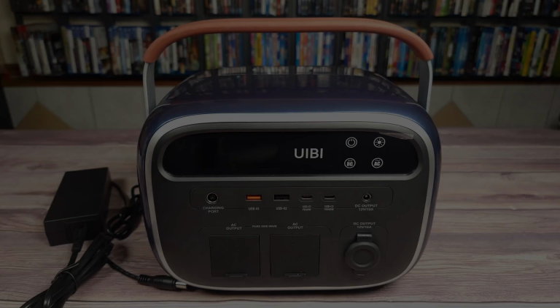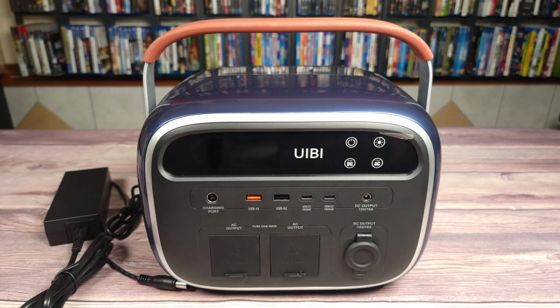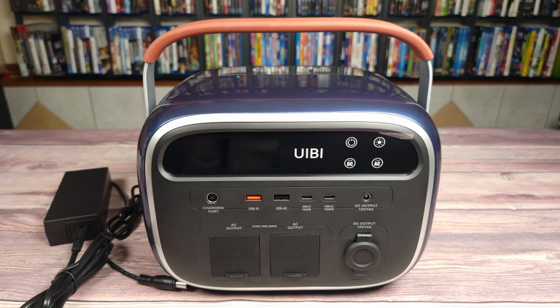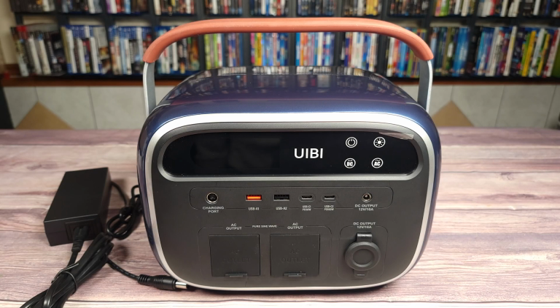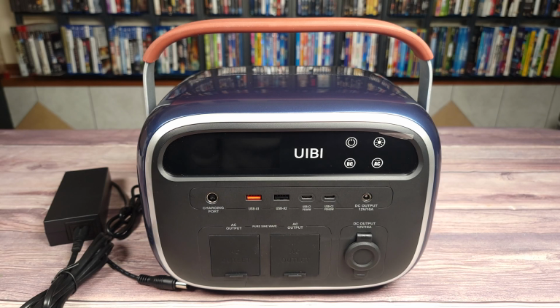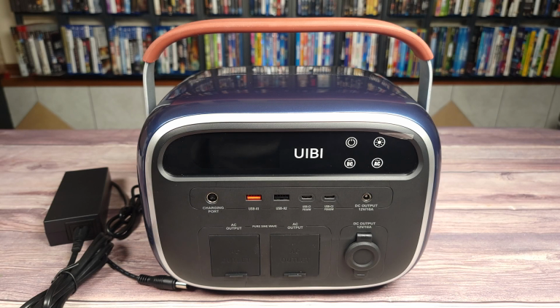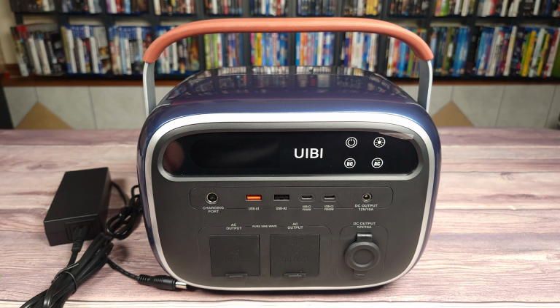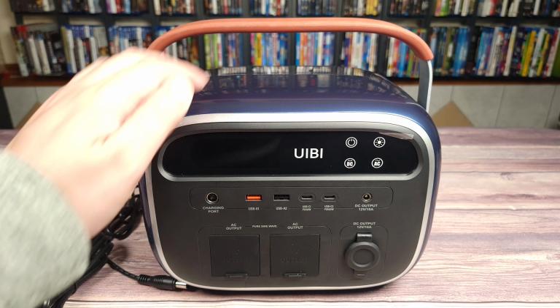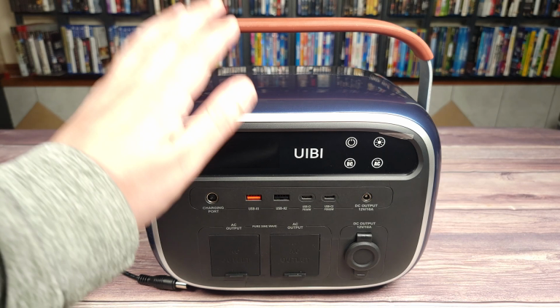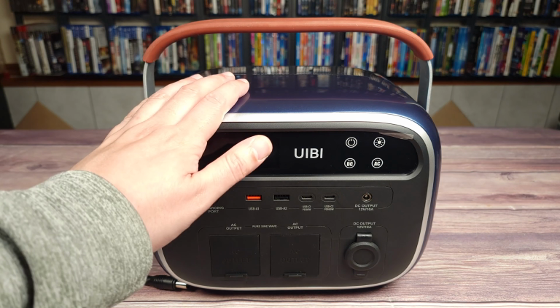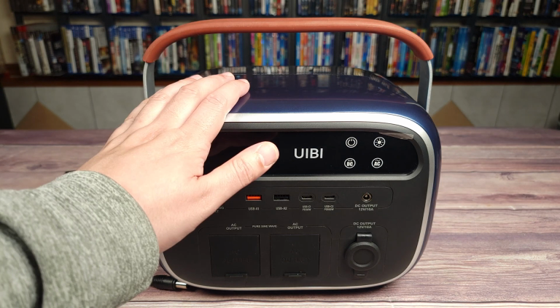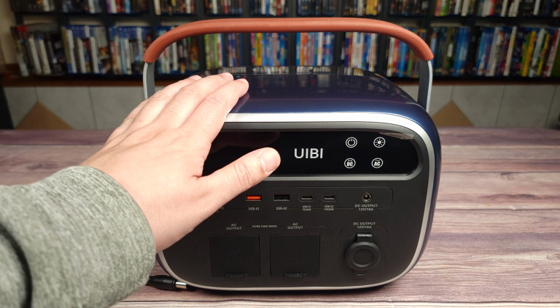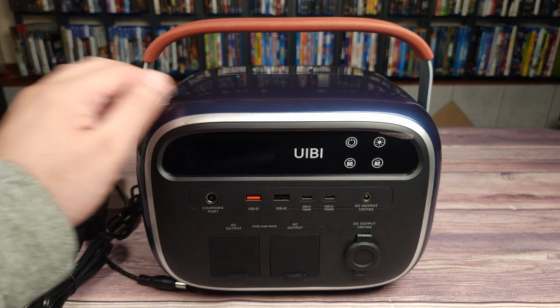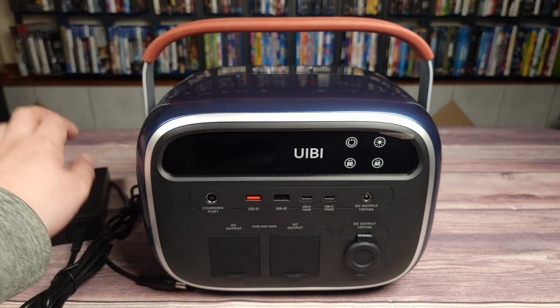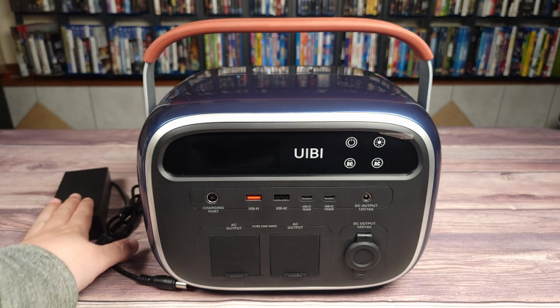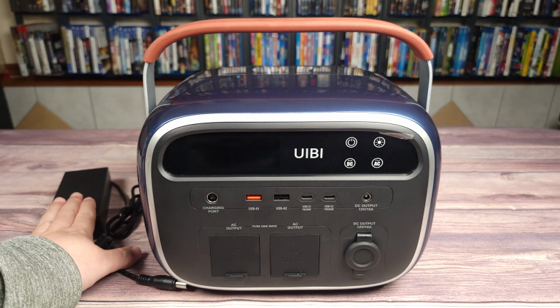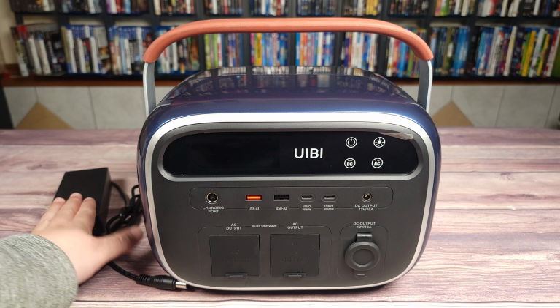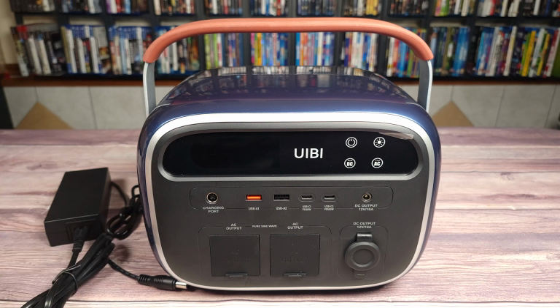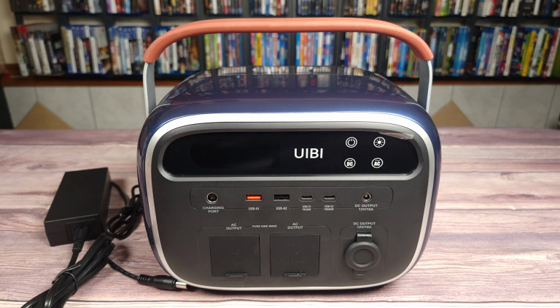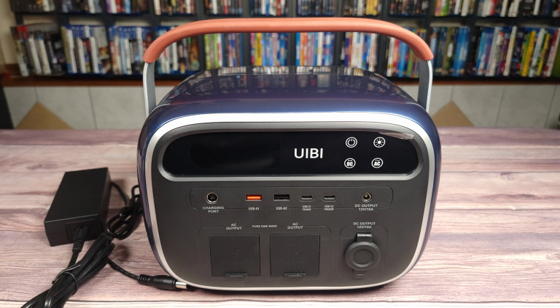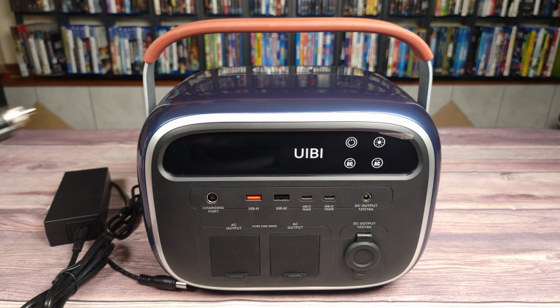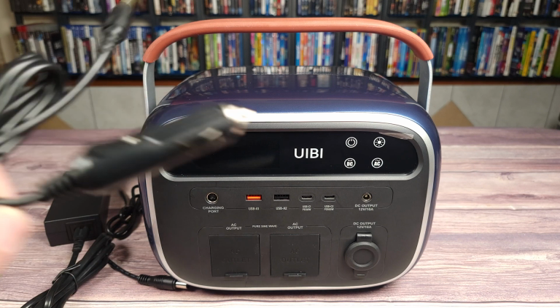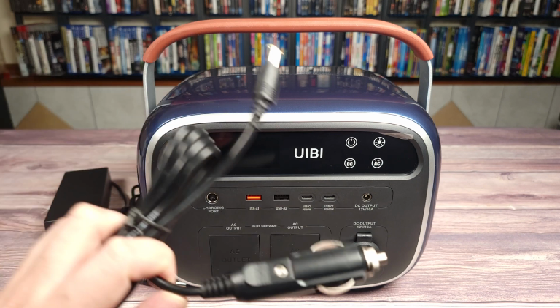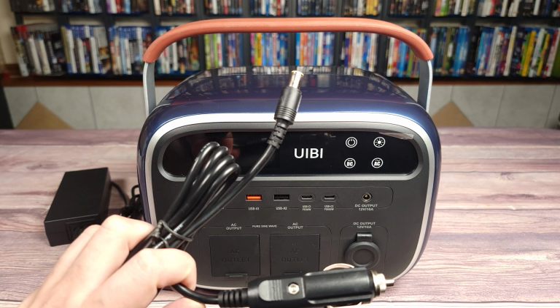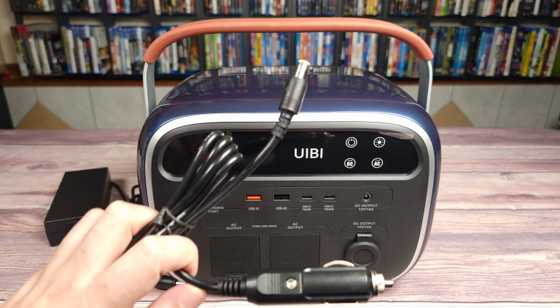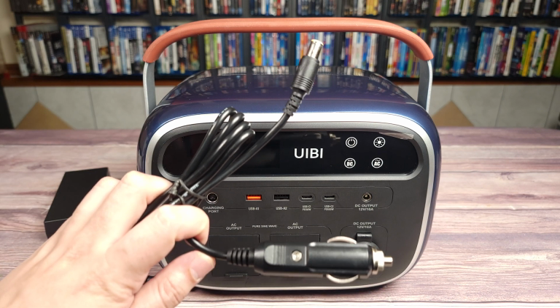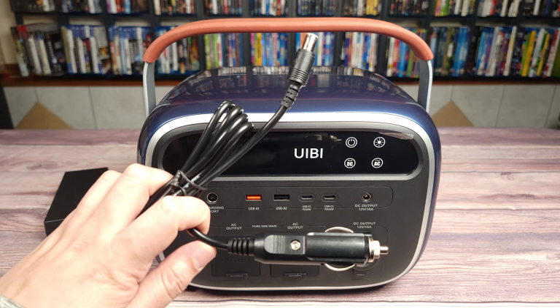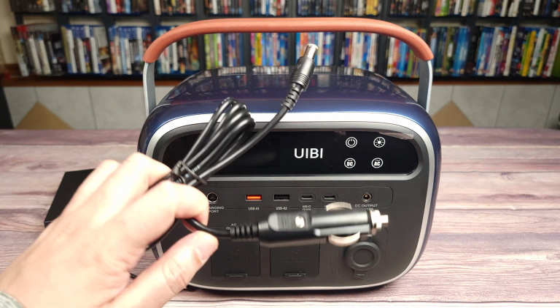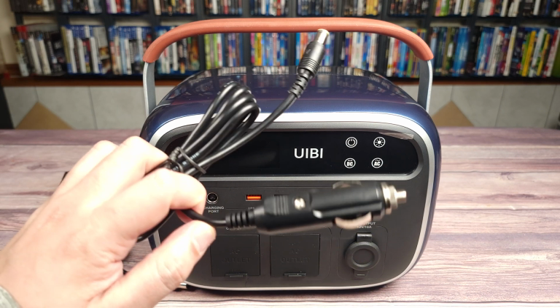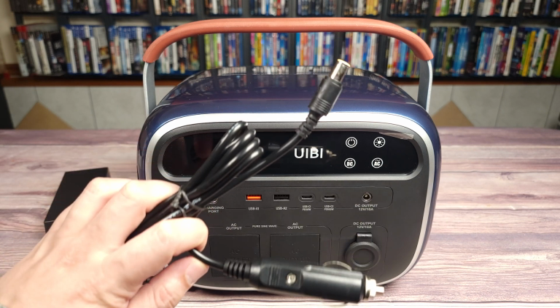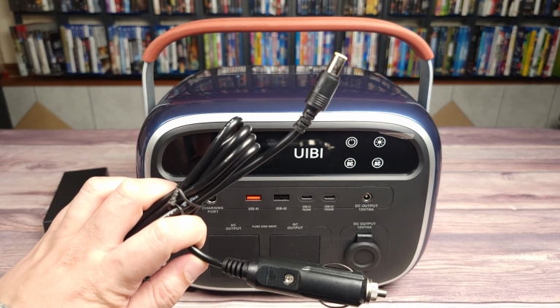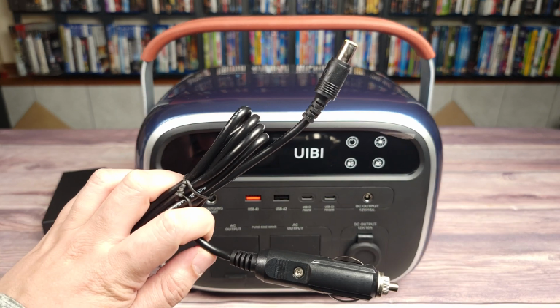Taking a look inside the box, you have the unit itself, your charging brick, and then you also get a DC car charging adapter.